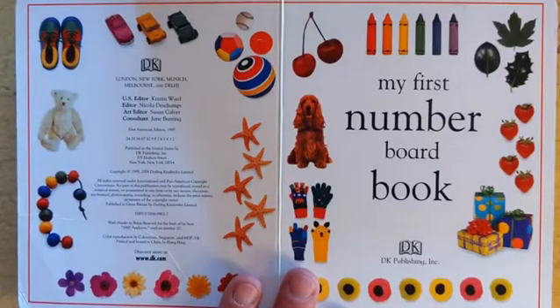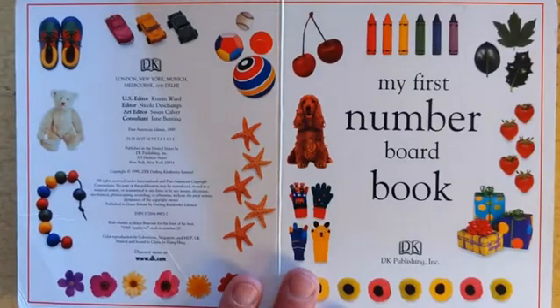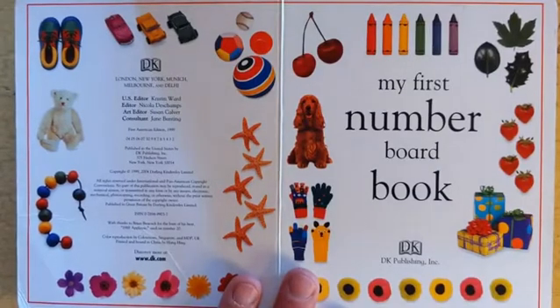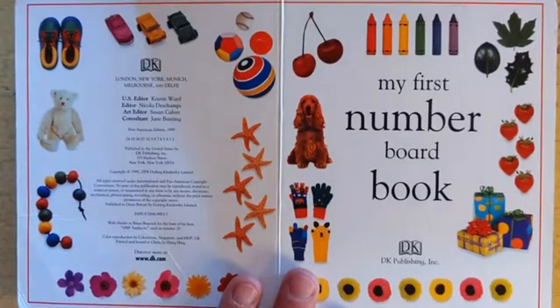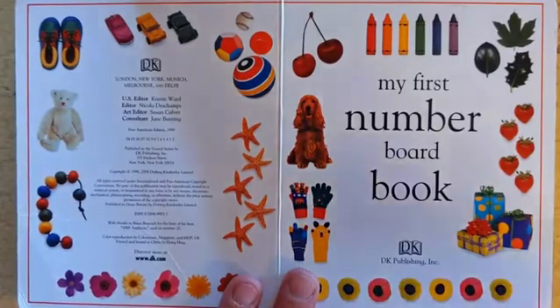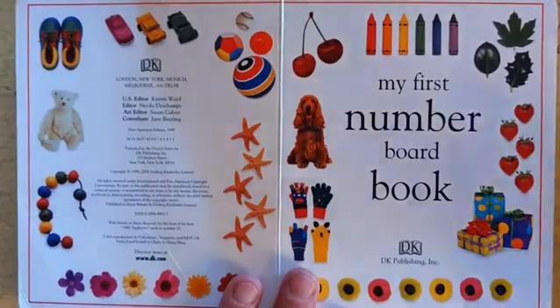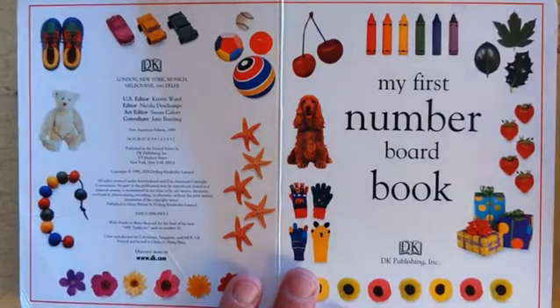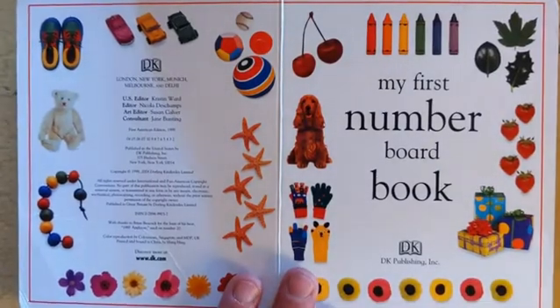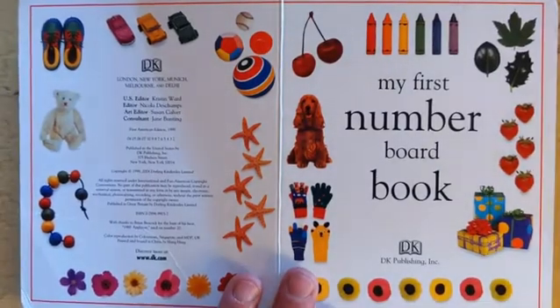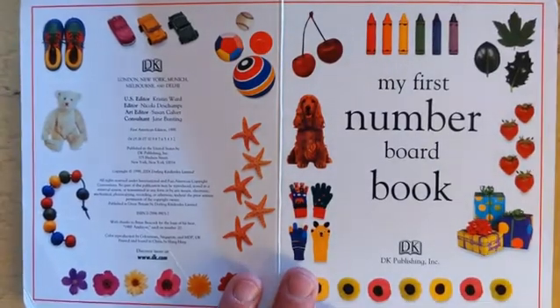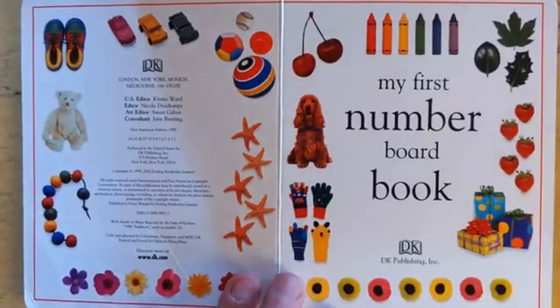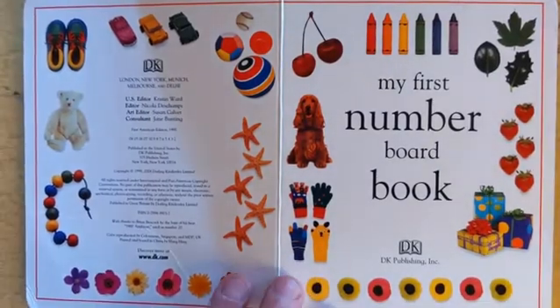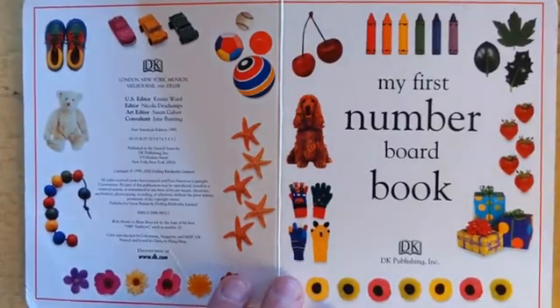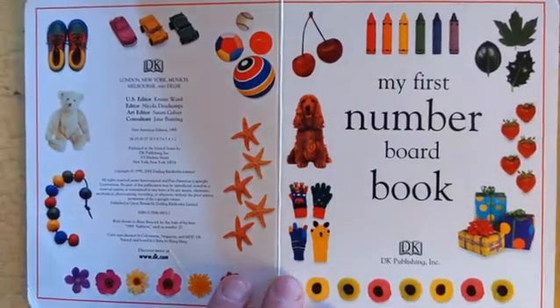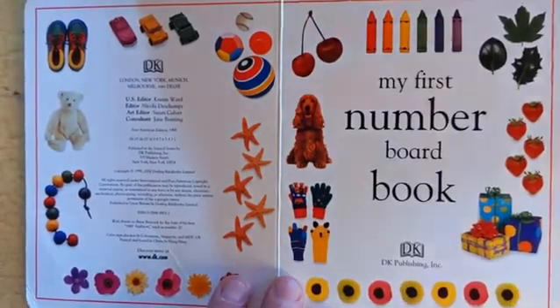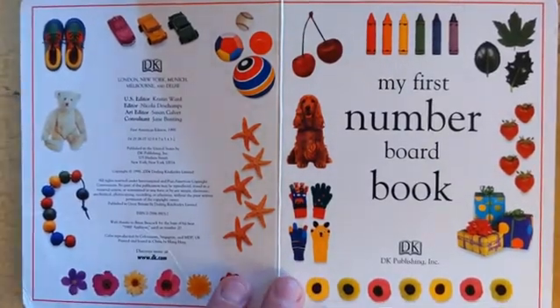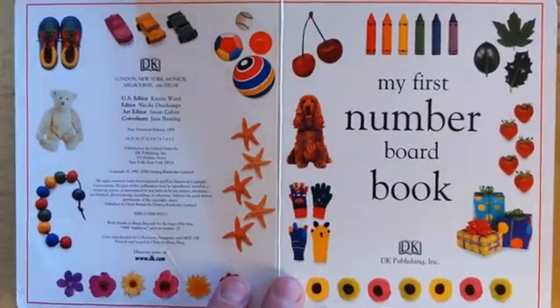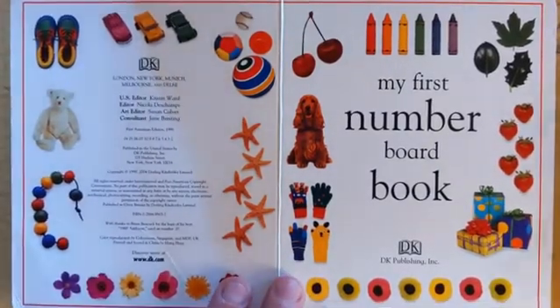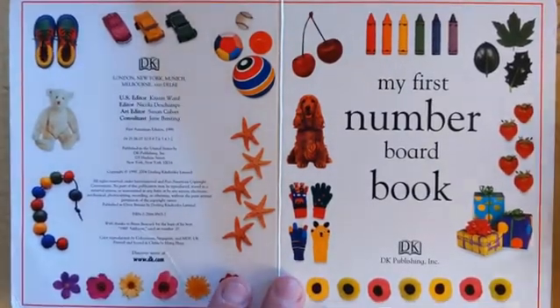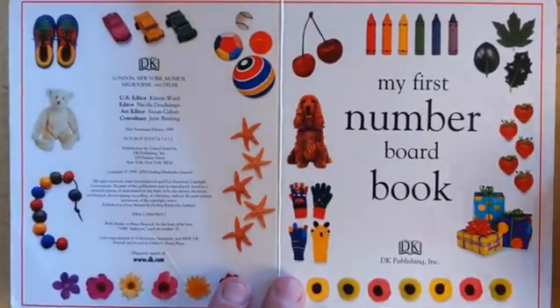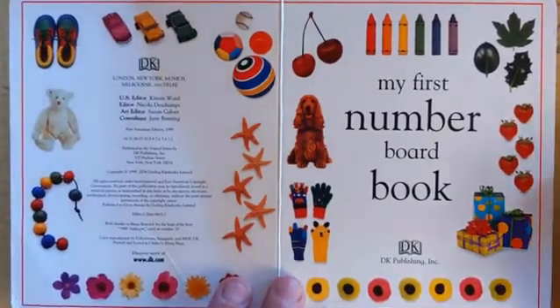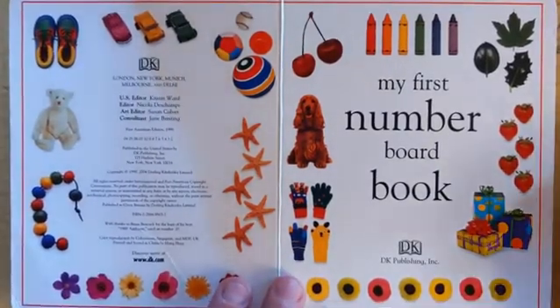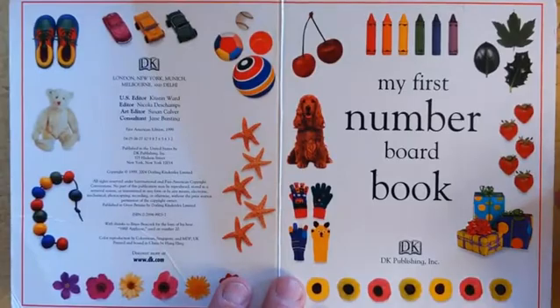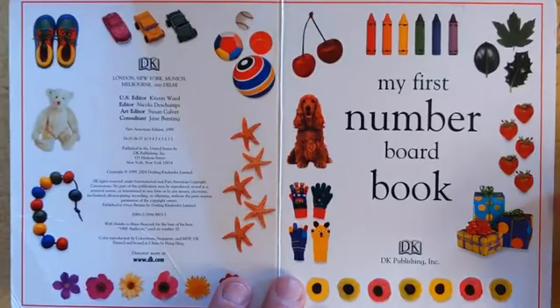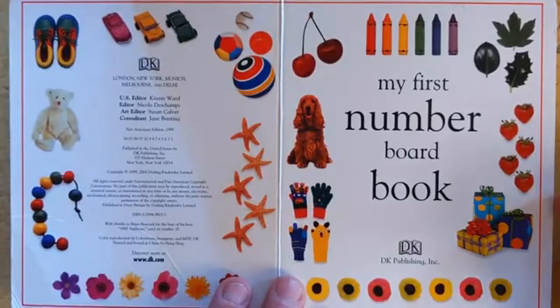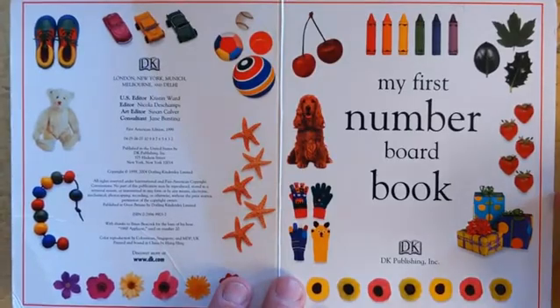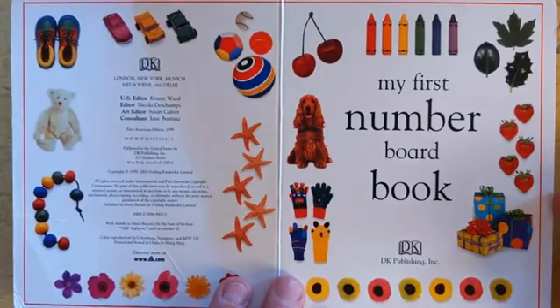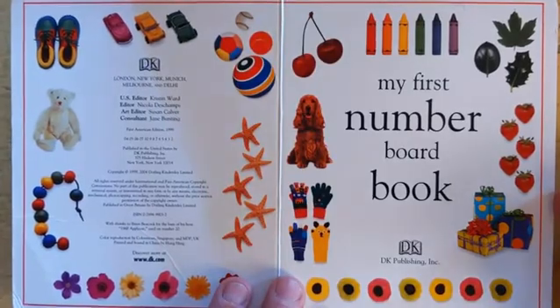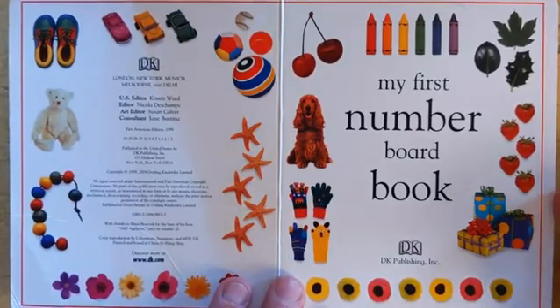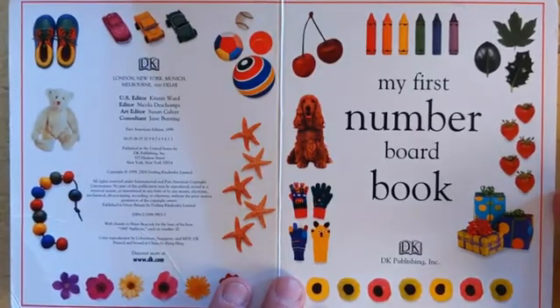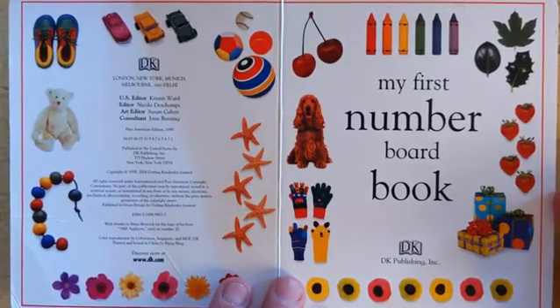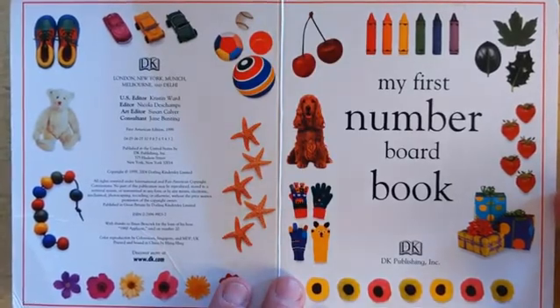Hi, today we're going to read my first number board book.